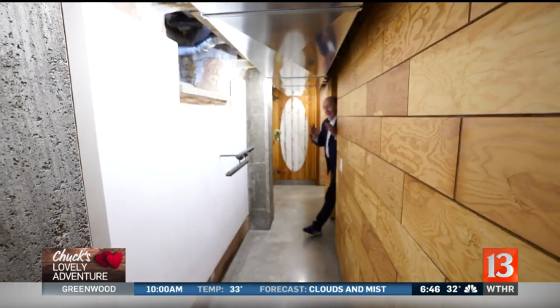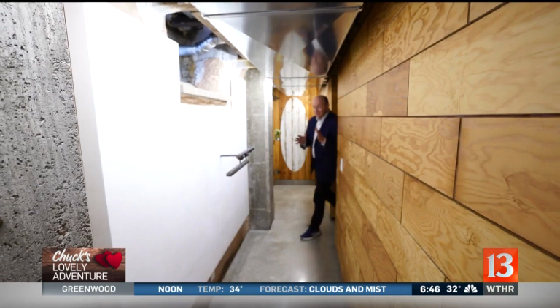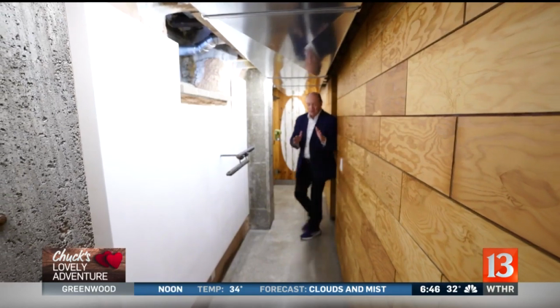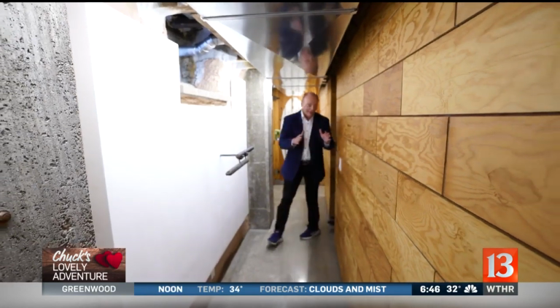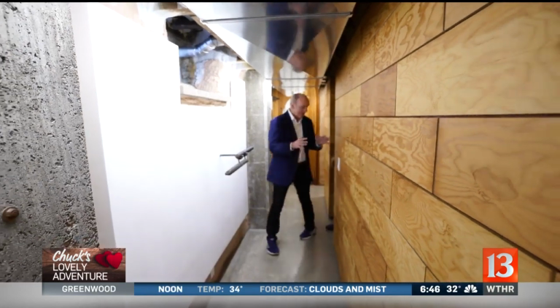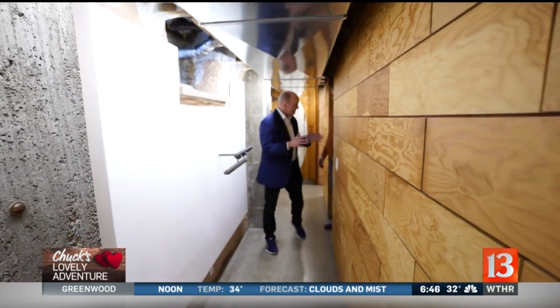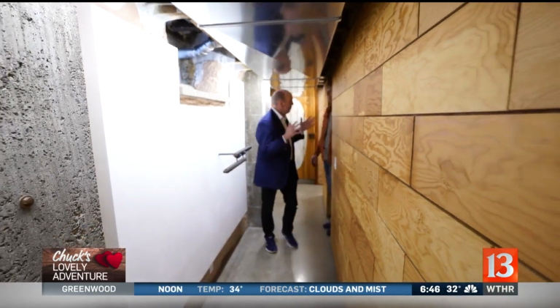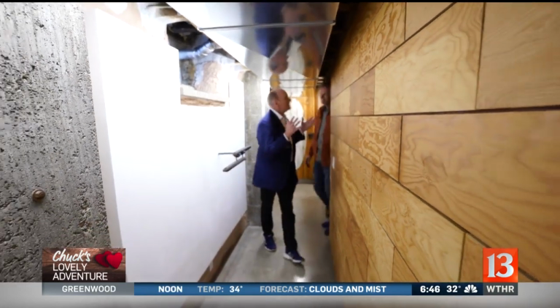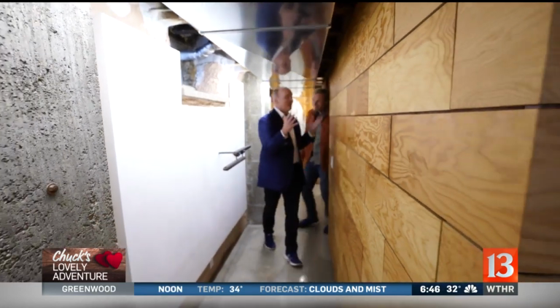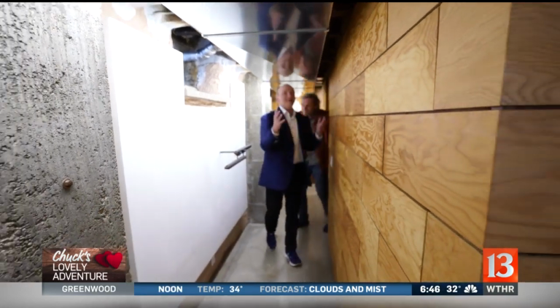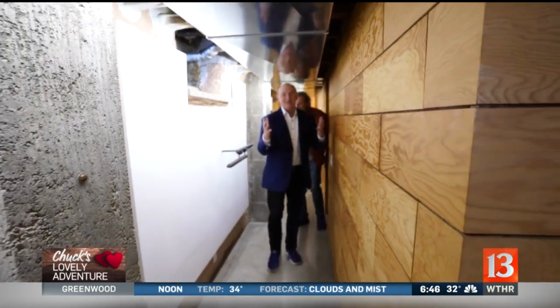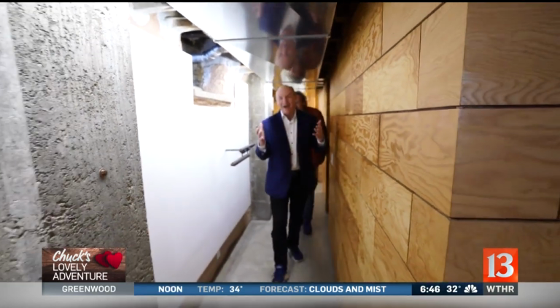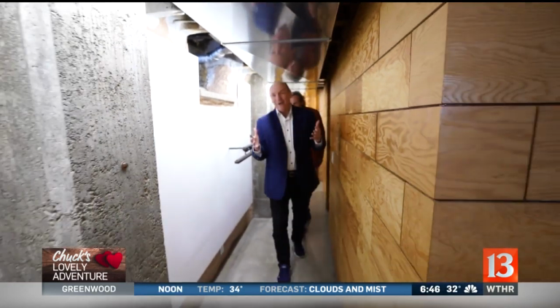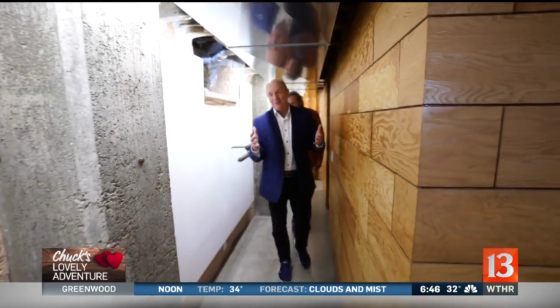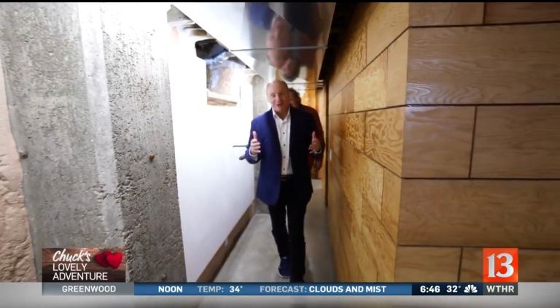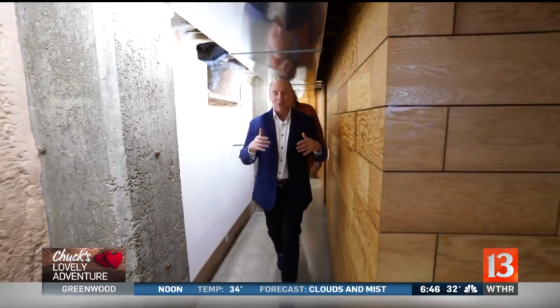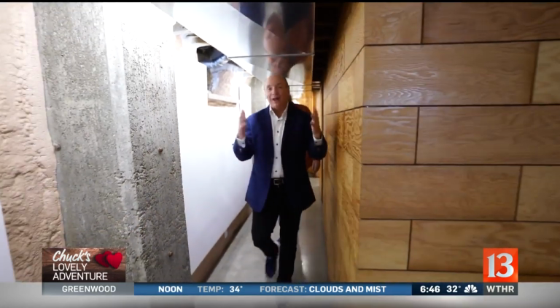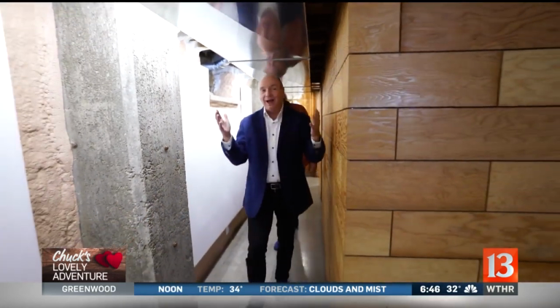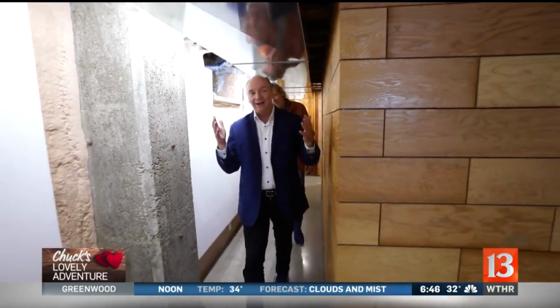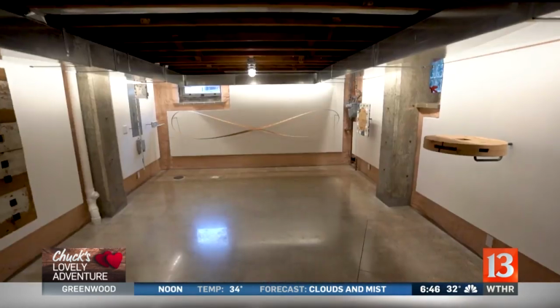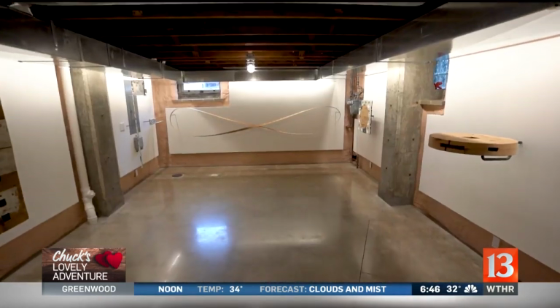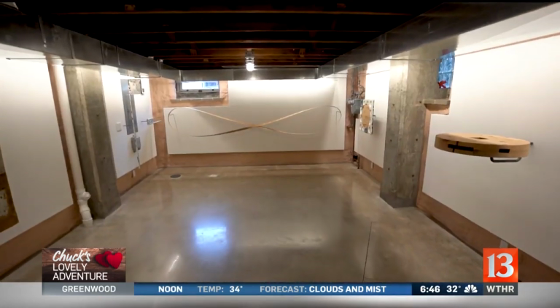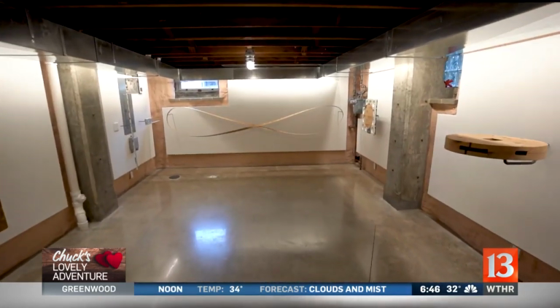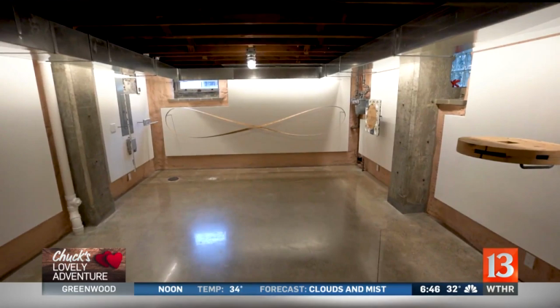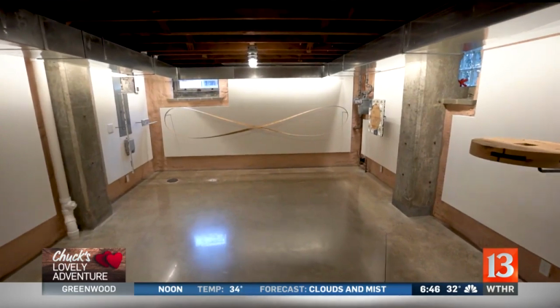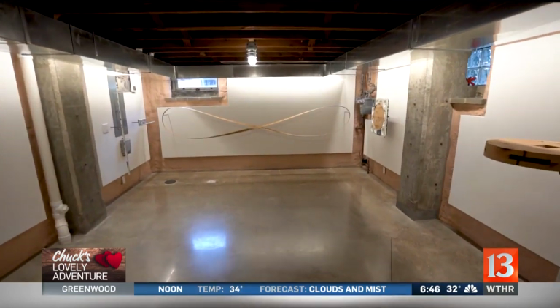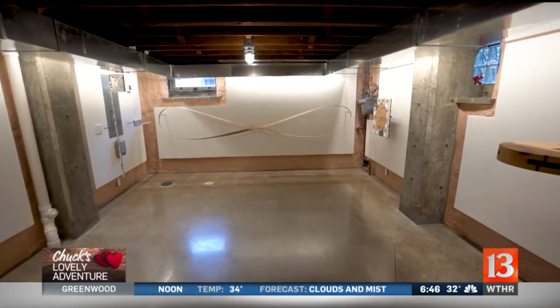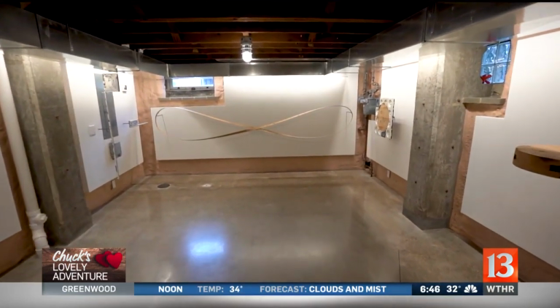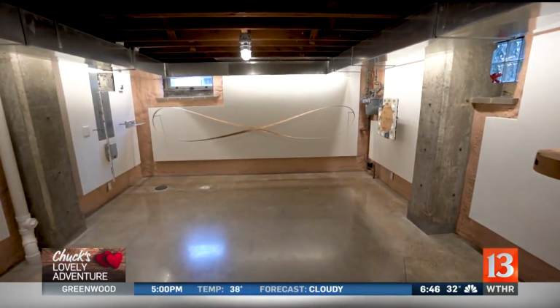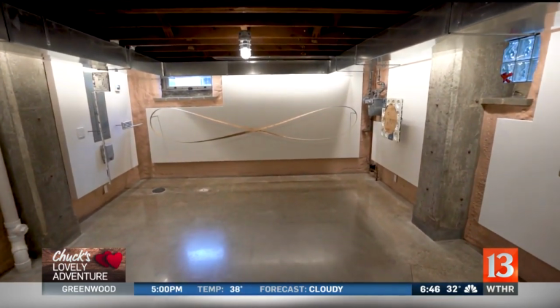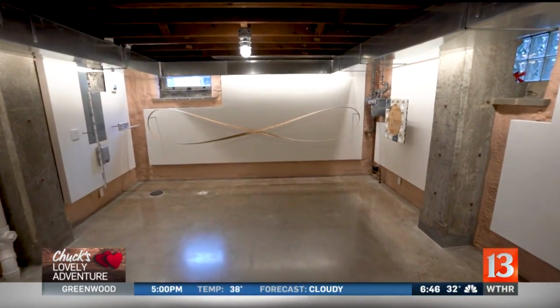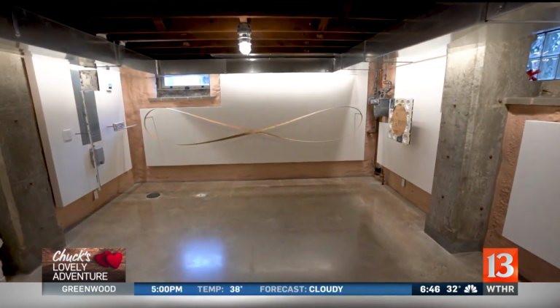And you come downstairs, and the surprises are not over because, voila, a beautiful art gallery that you have here.